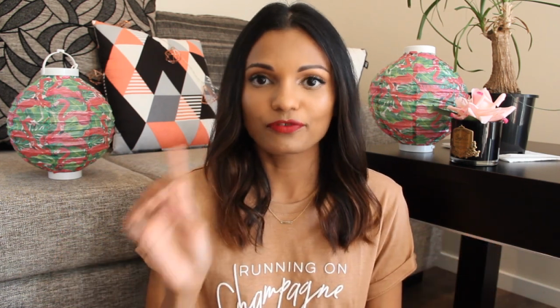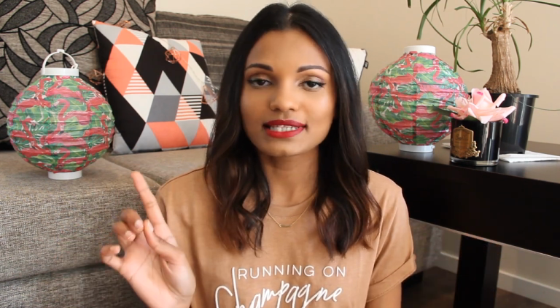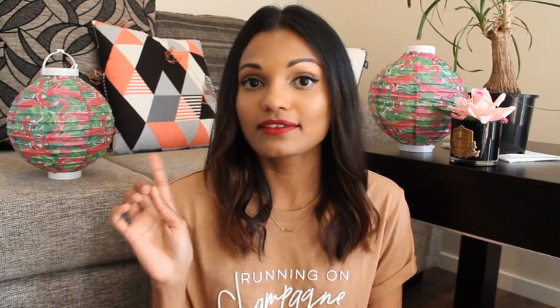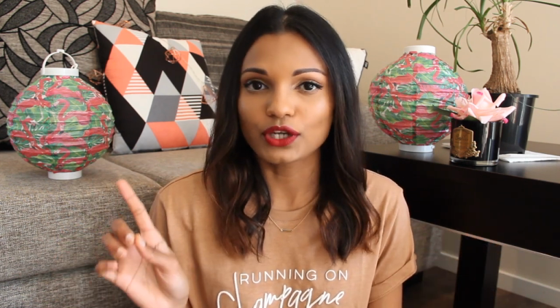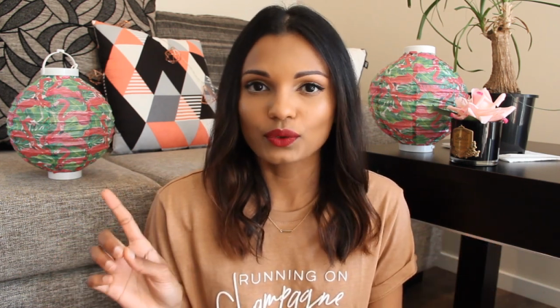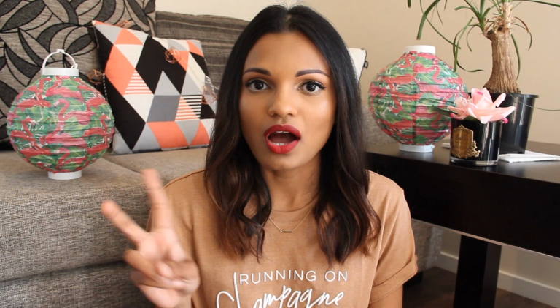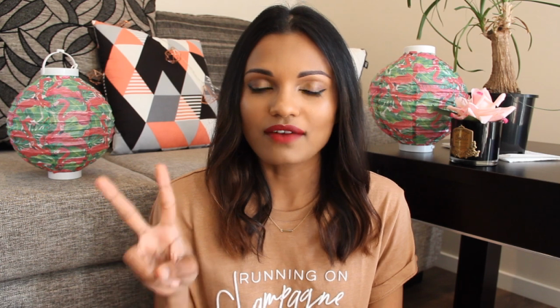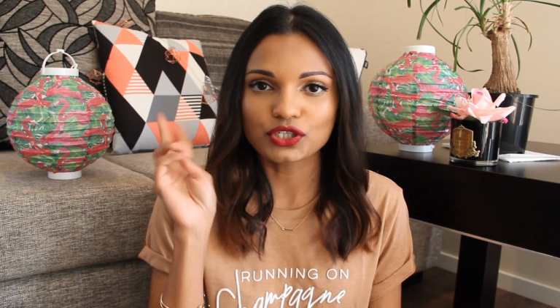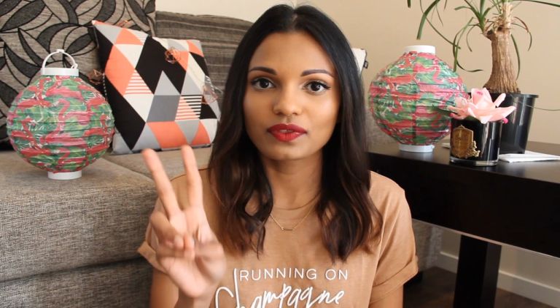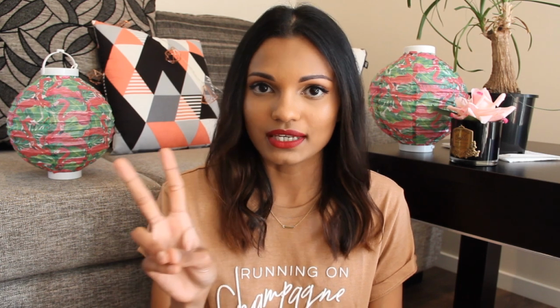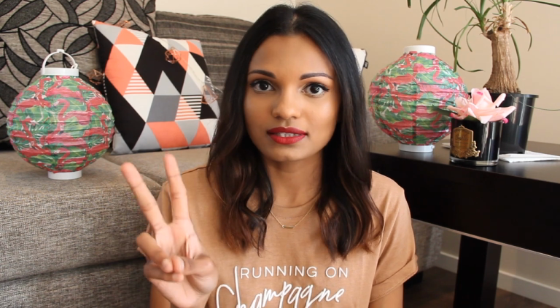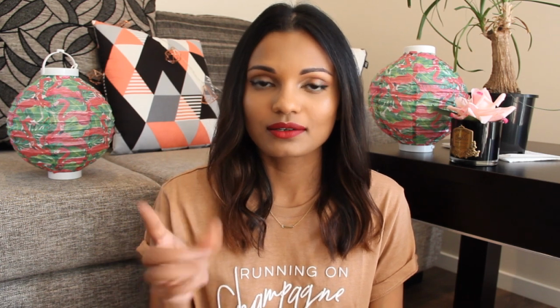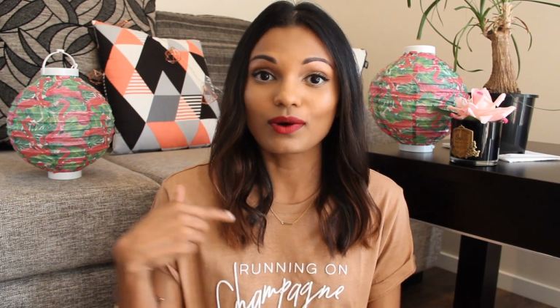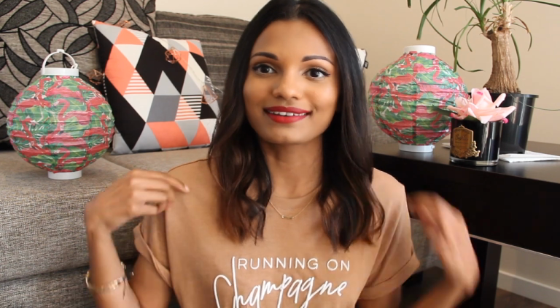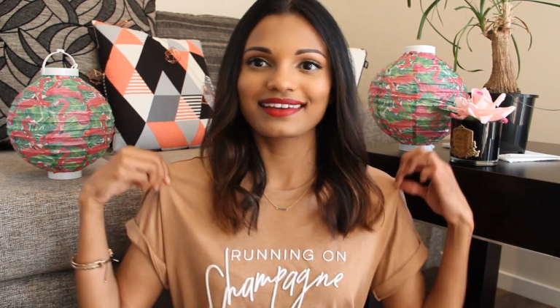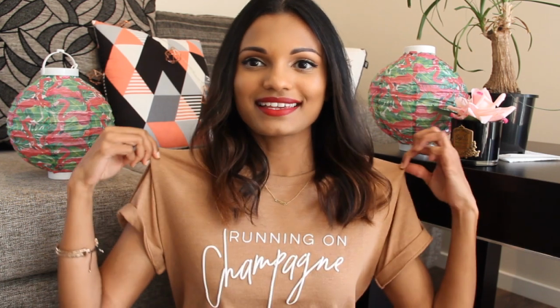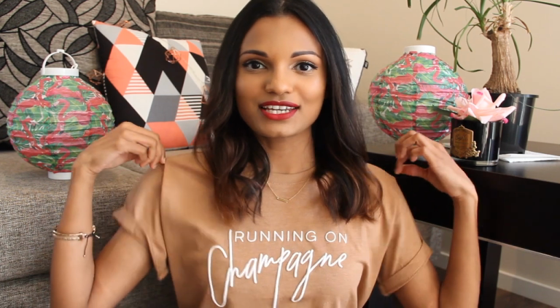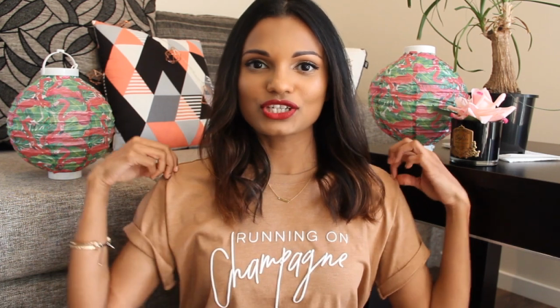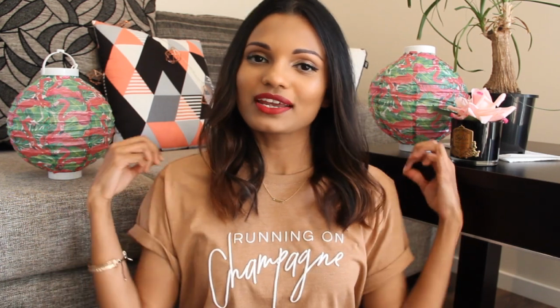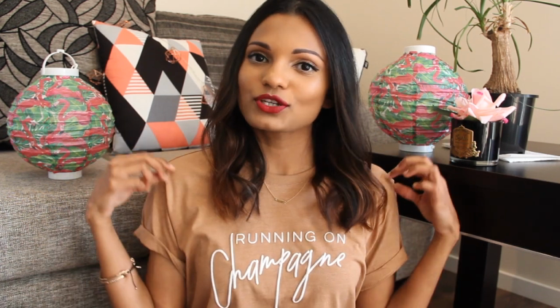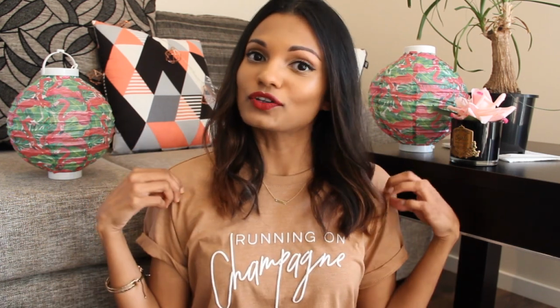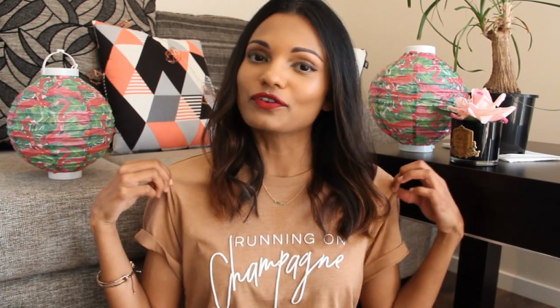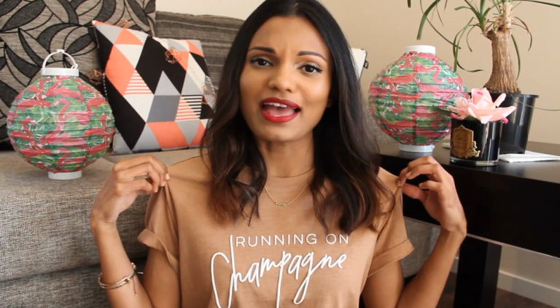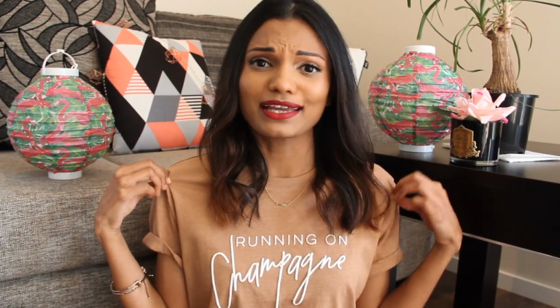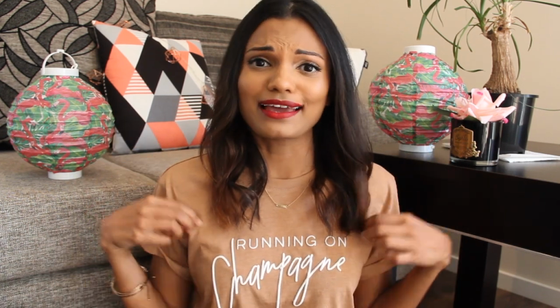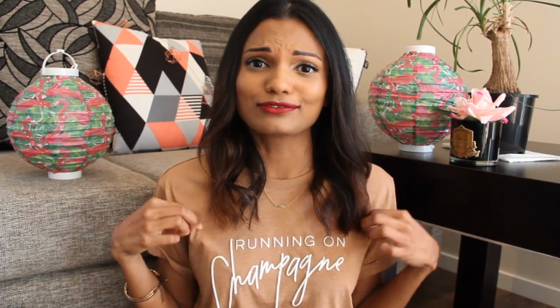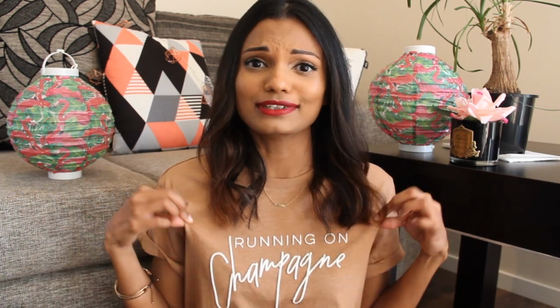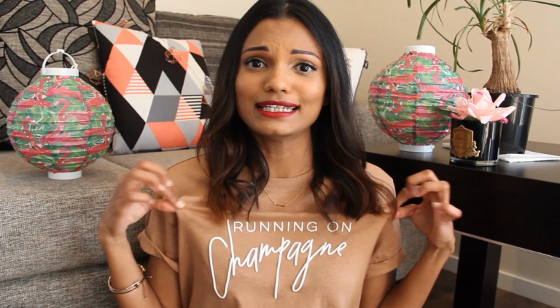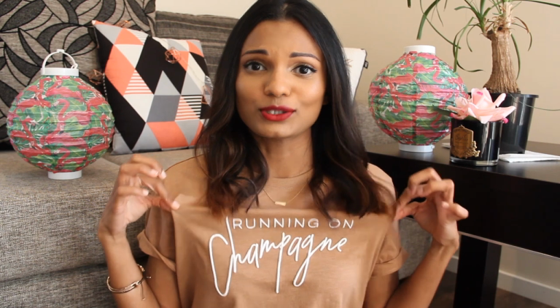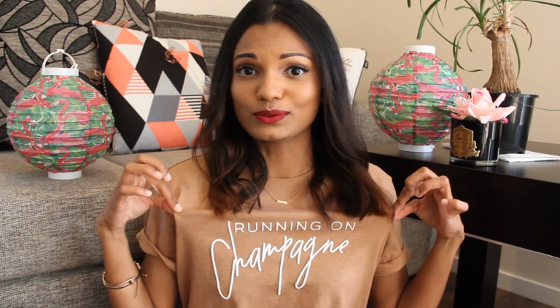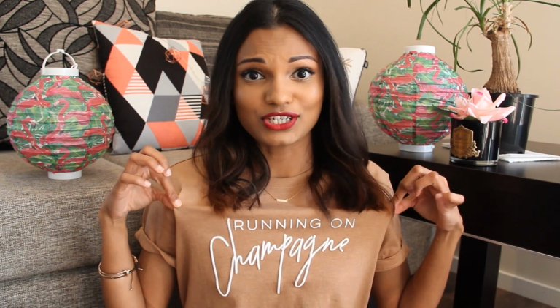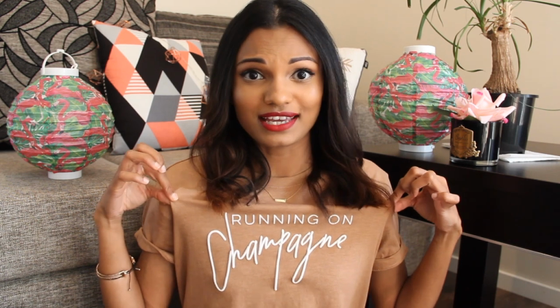Before I start the video, I've got two things. One is a shout-out to Cotton On for having really cool t-shirts.